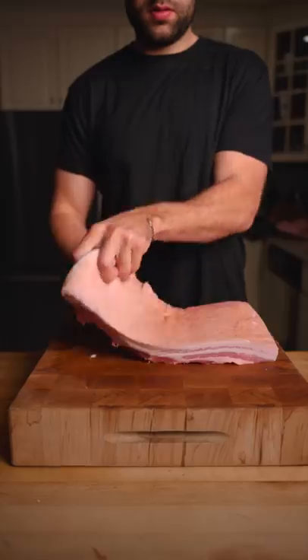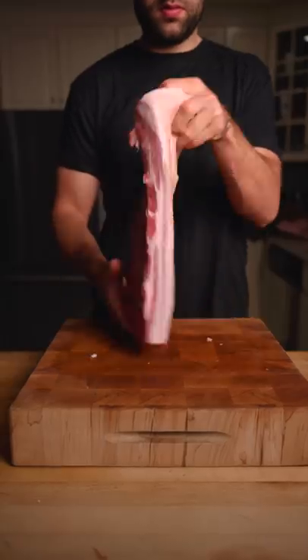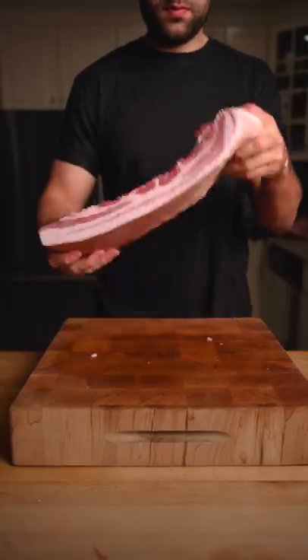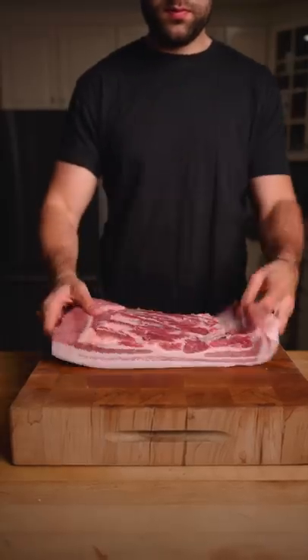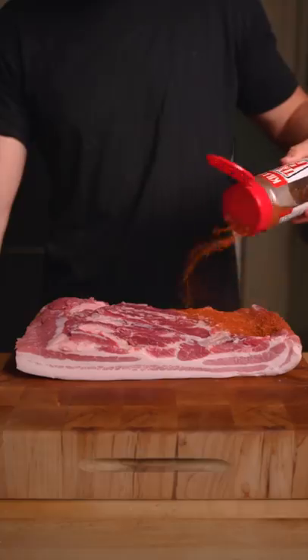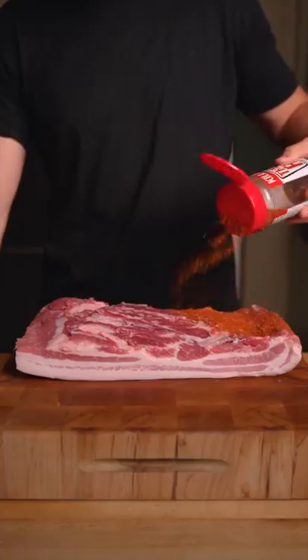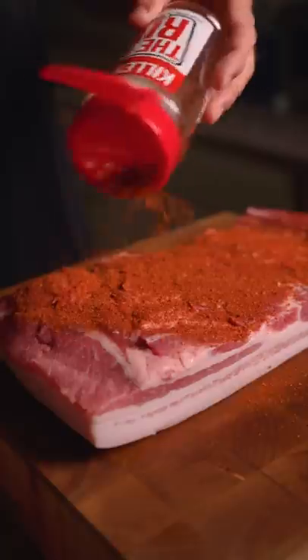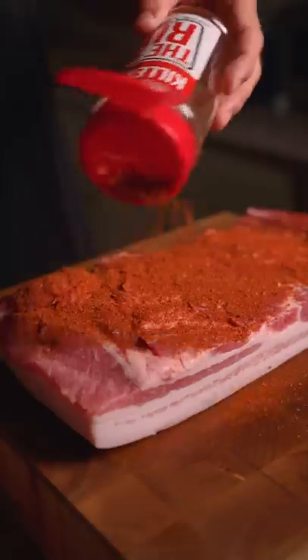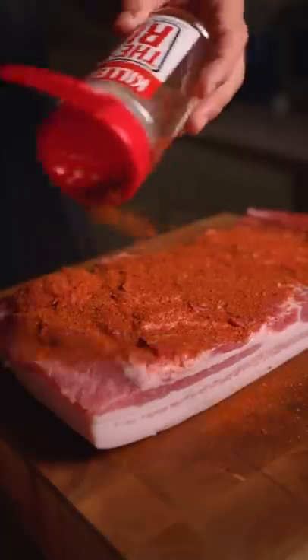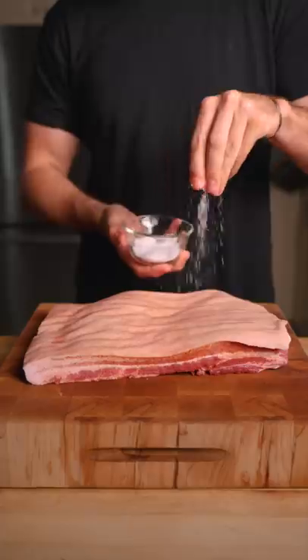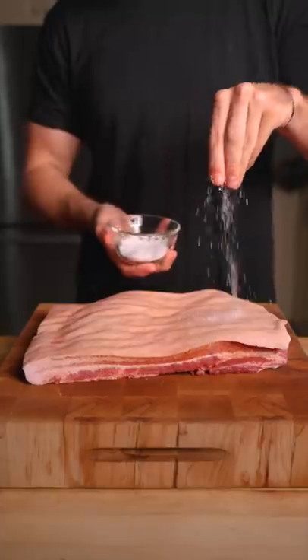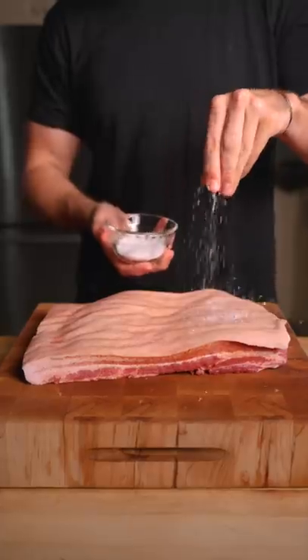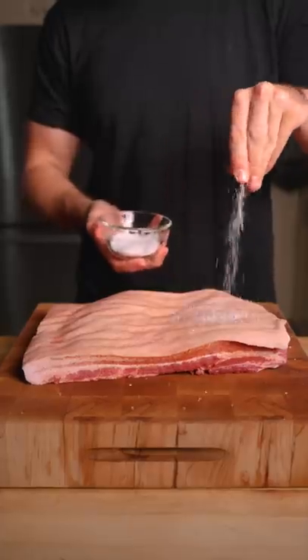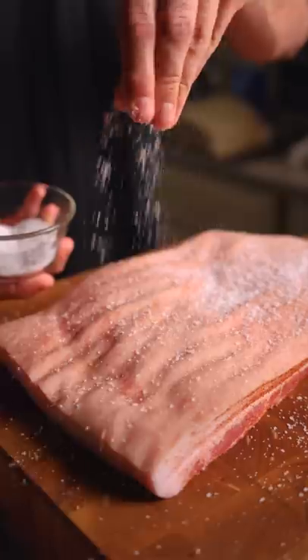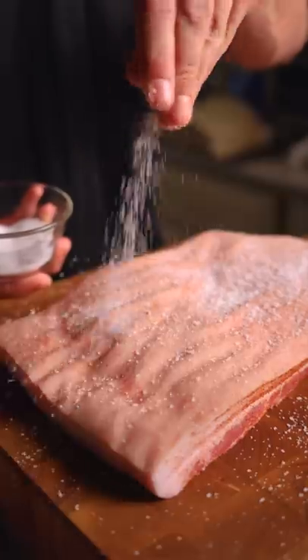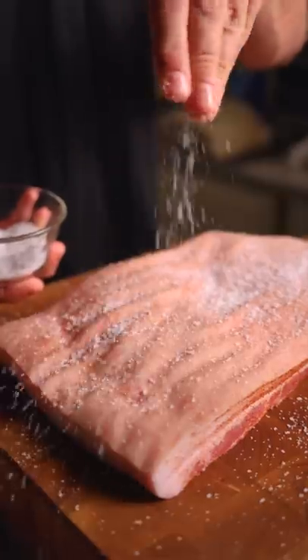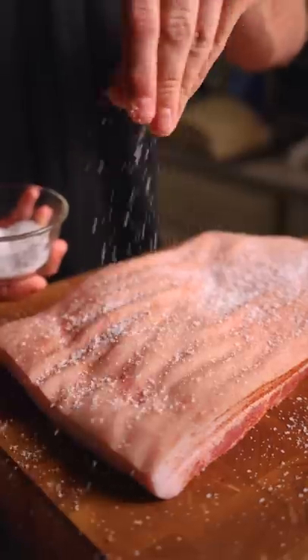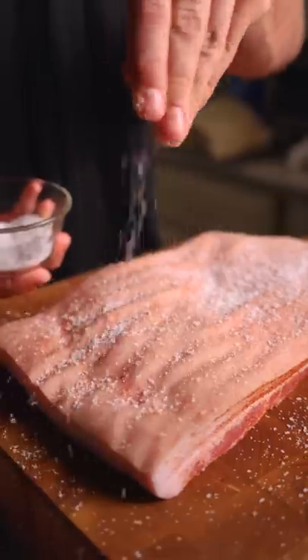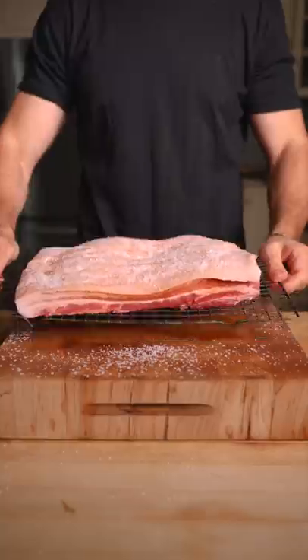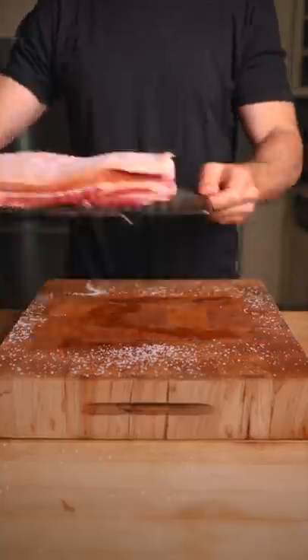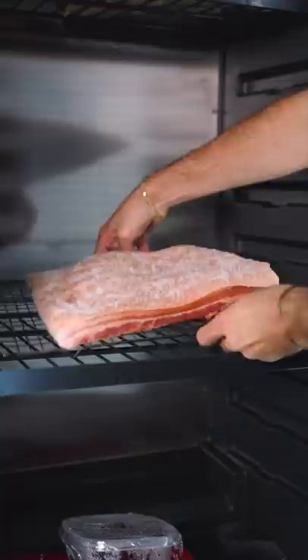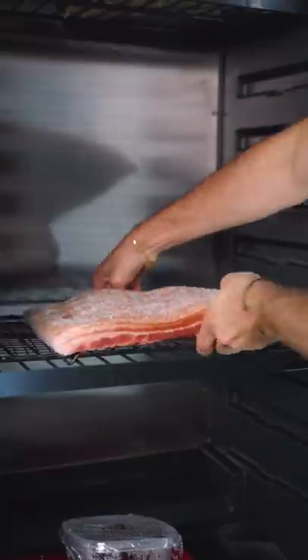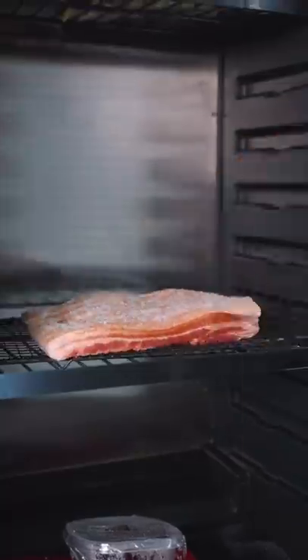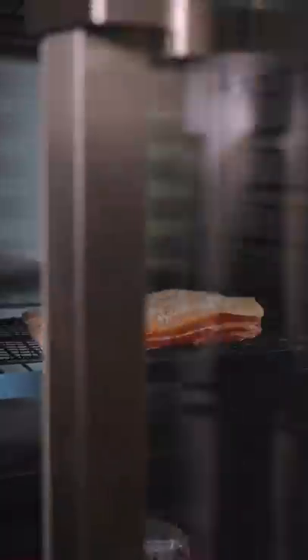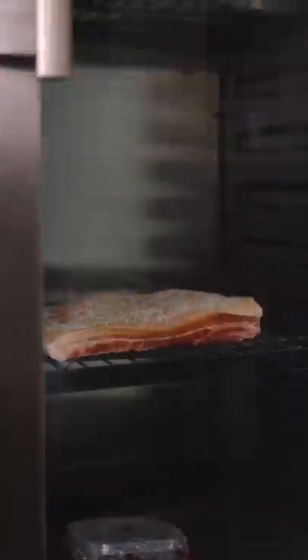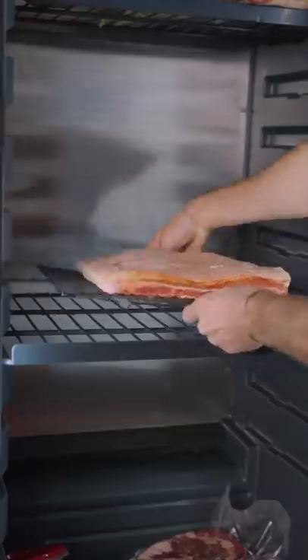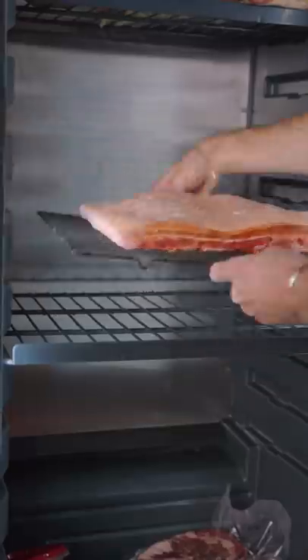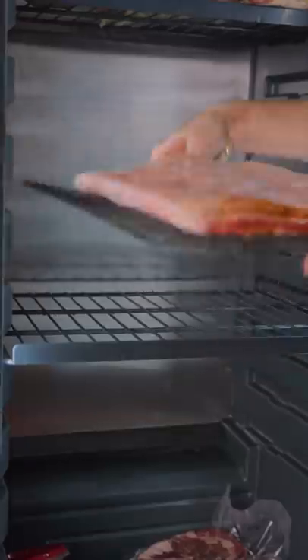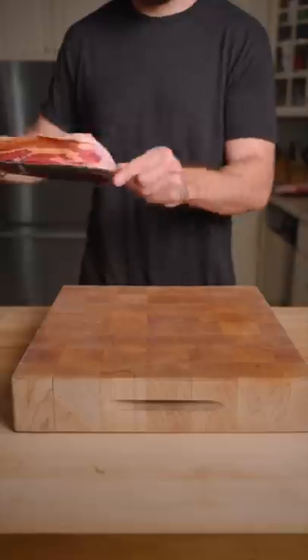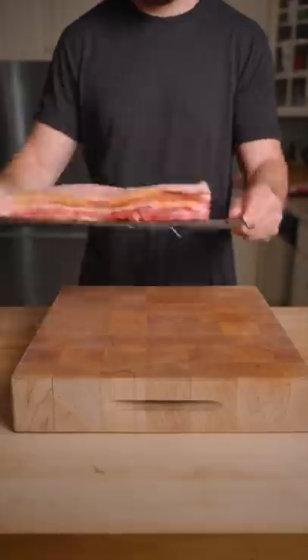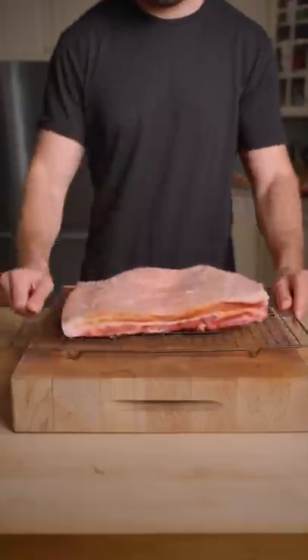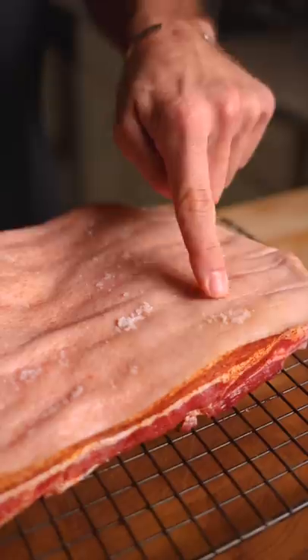Barbecue seasoning on the bottom, just salt on top, and let it dry brine for one to two days to dry out.